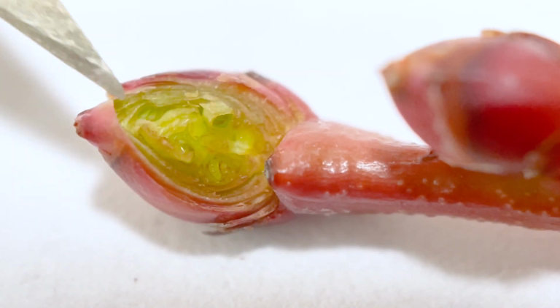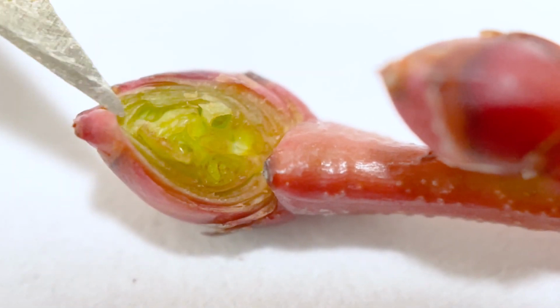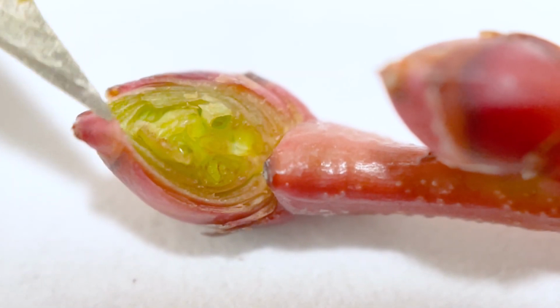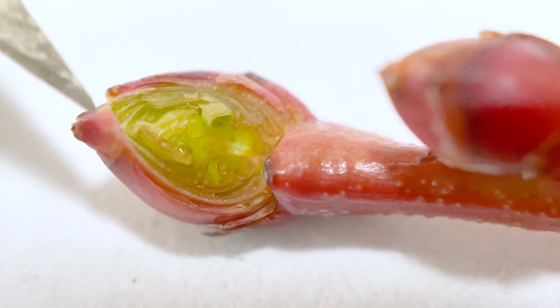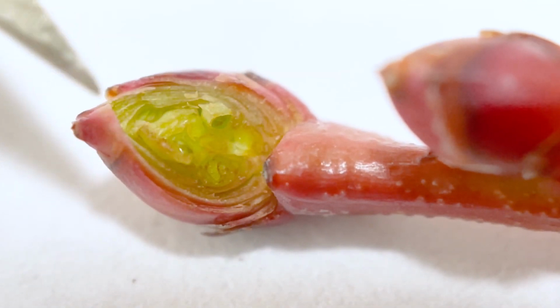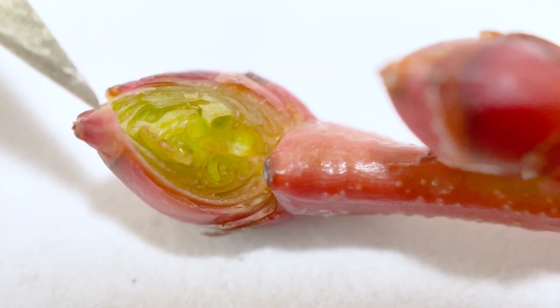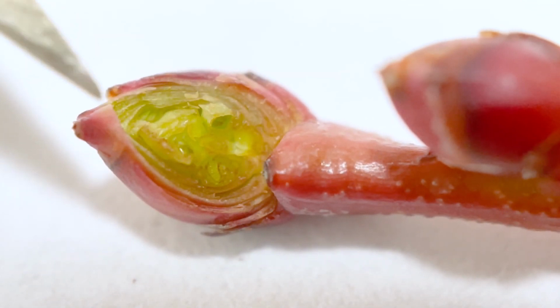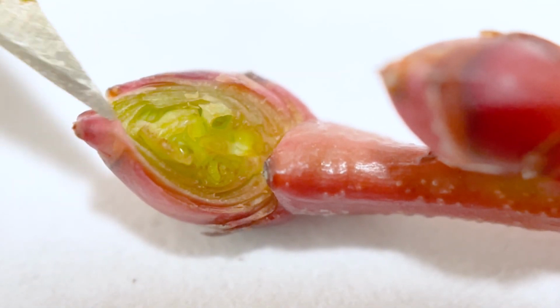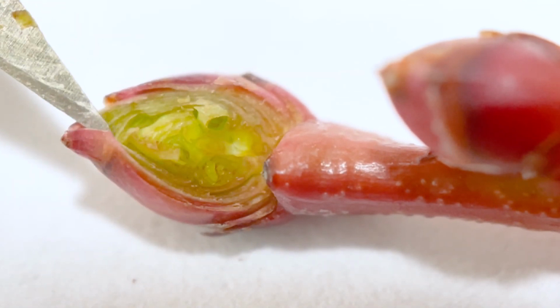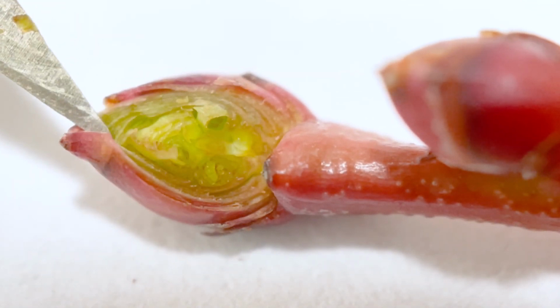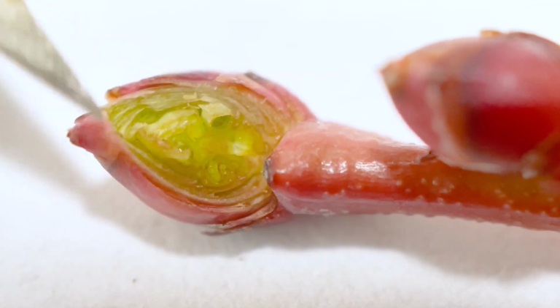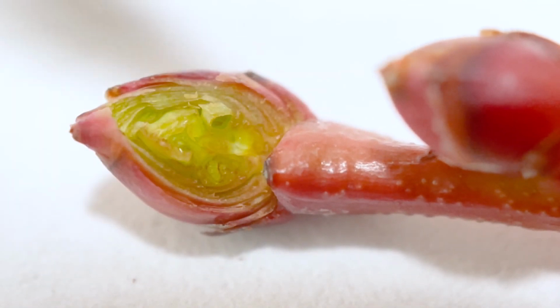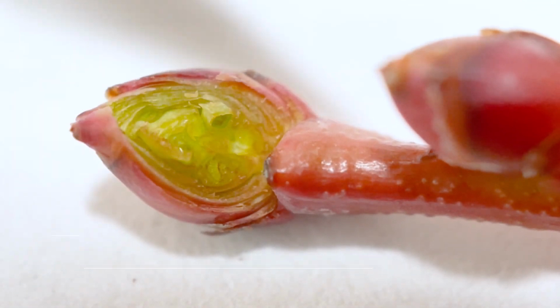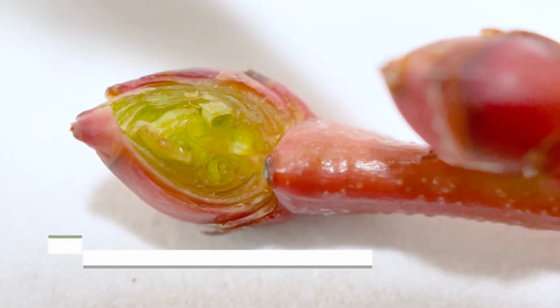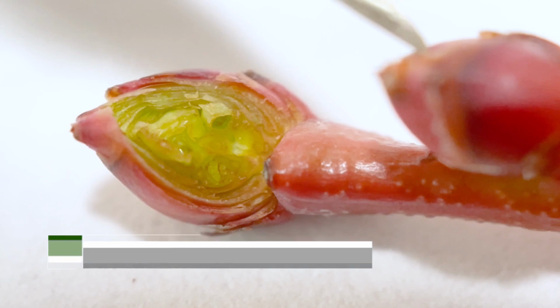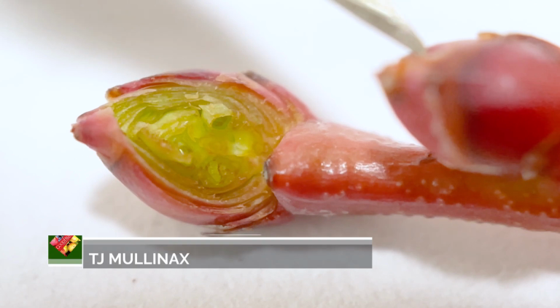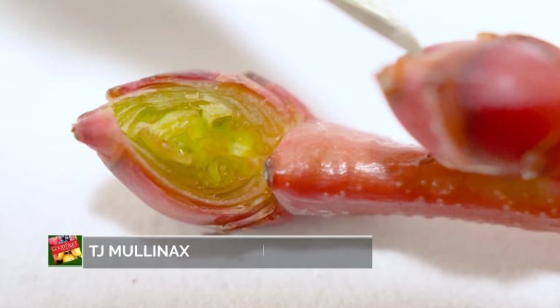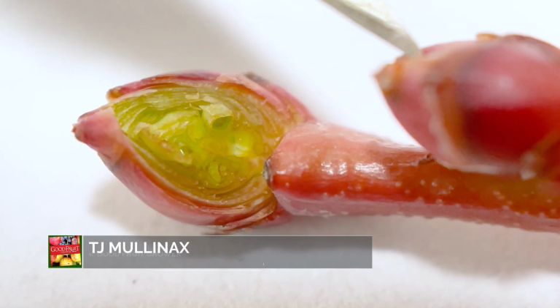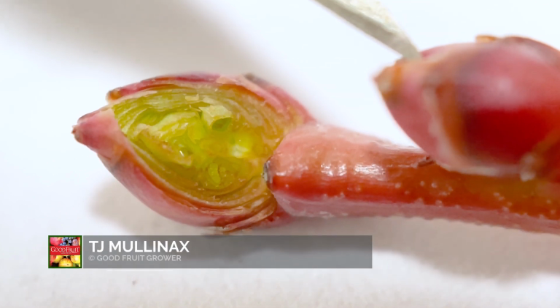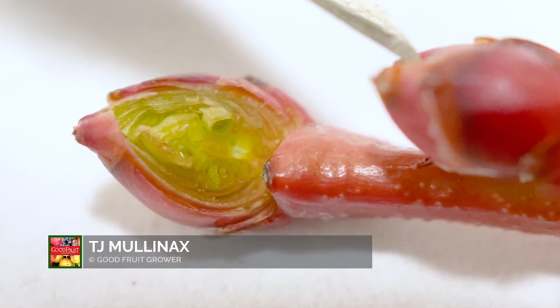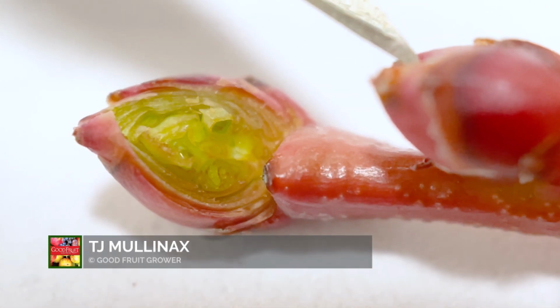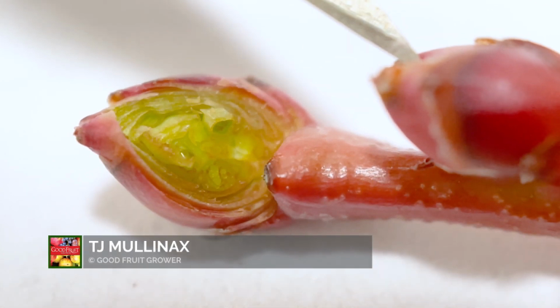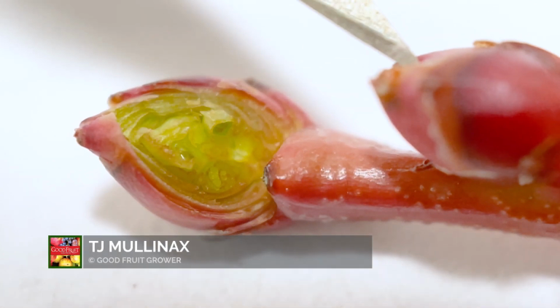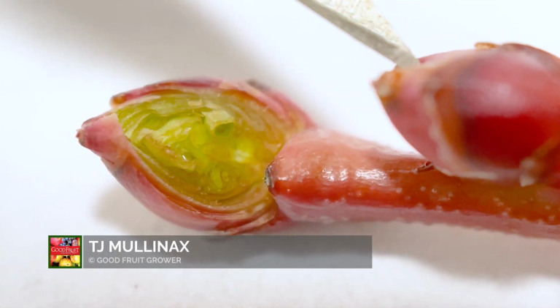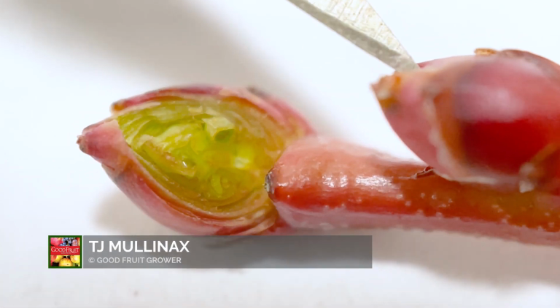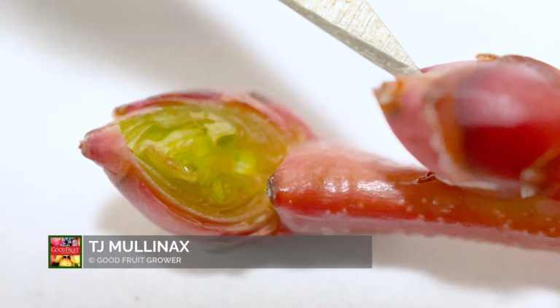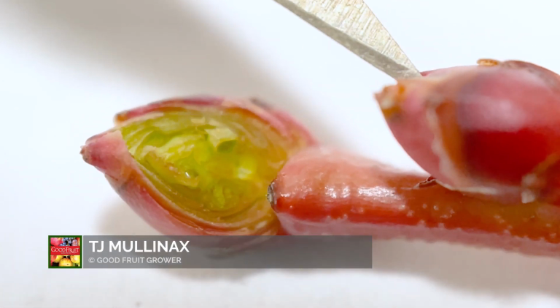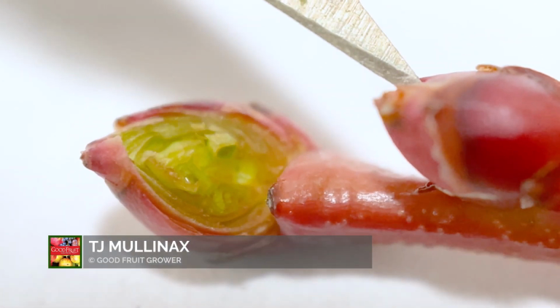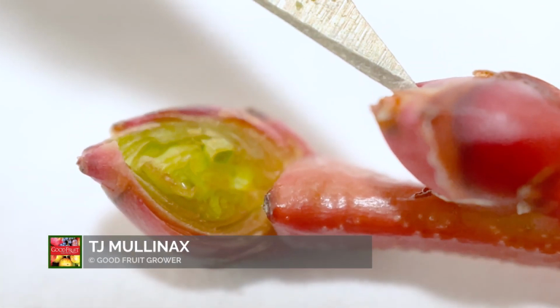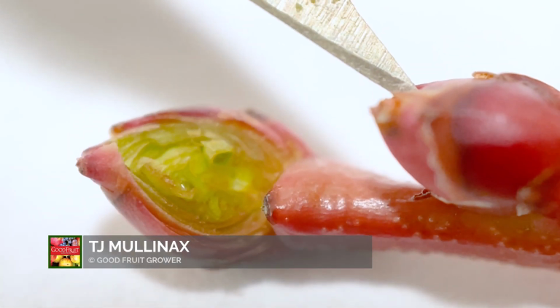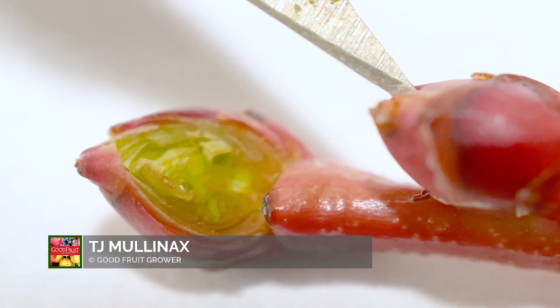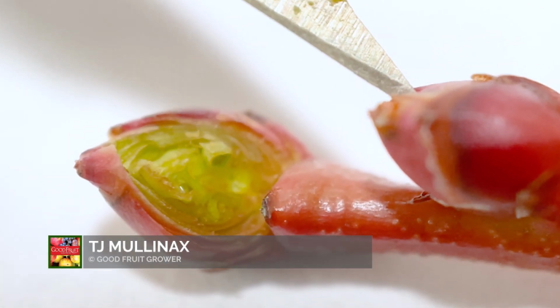Remember to do it on the first two apical buds of the shoot.